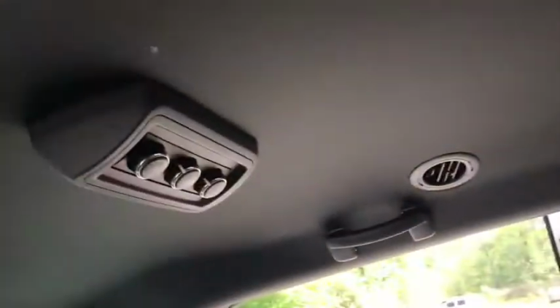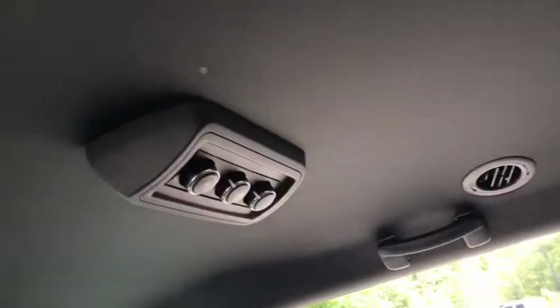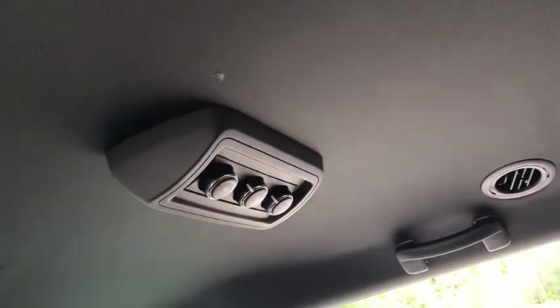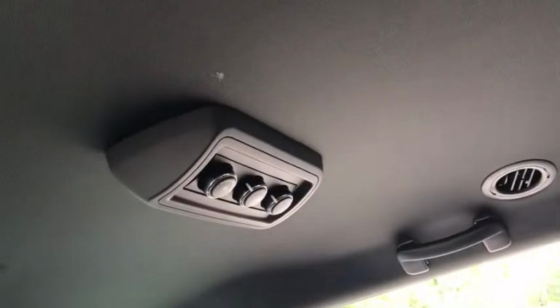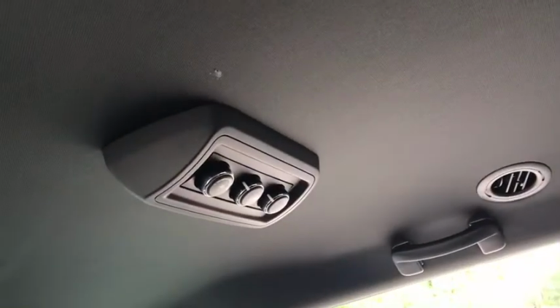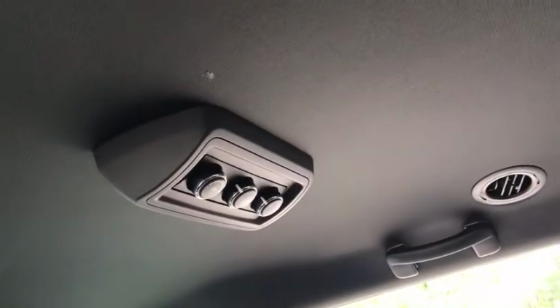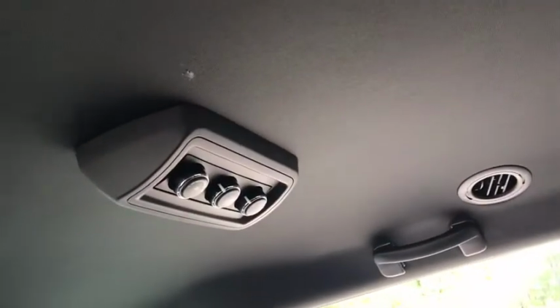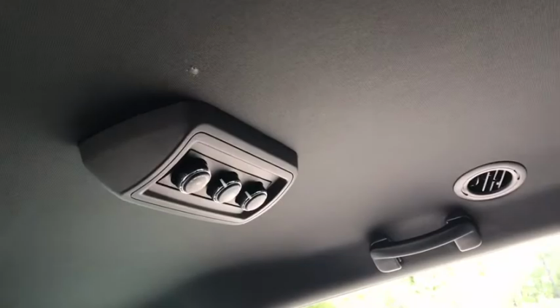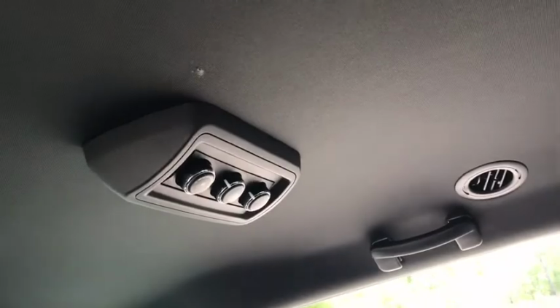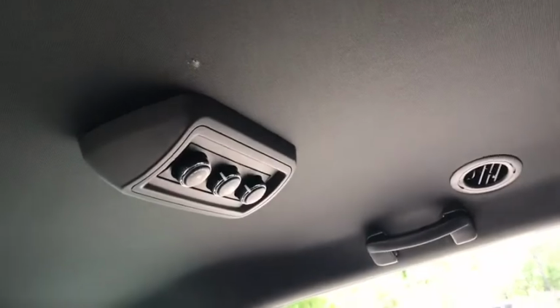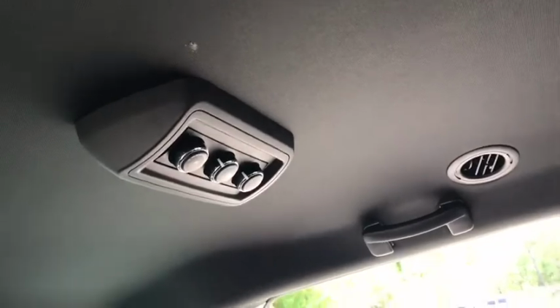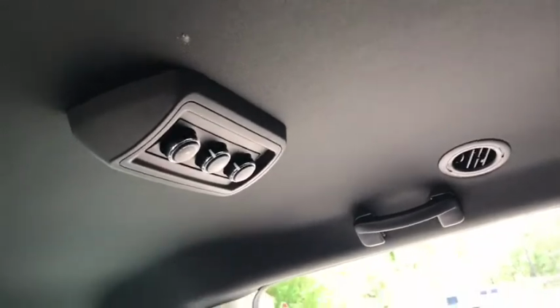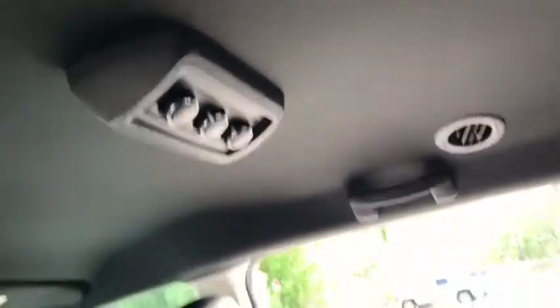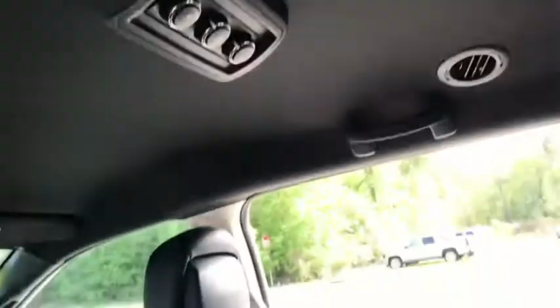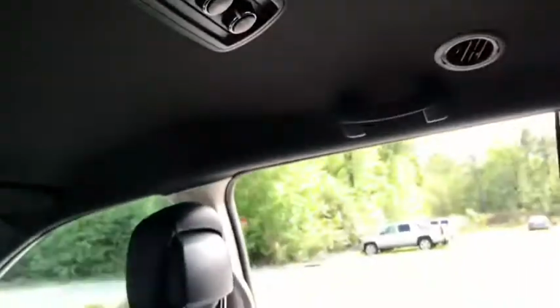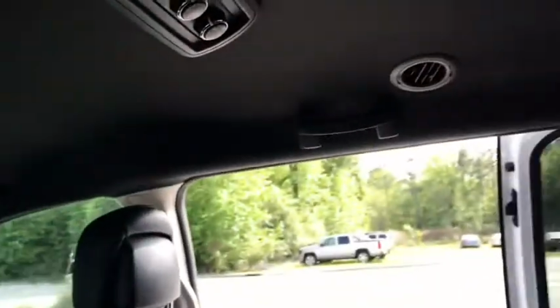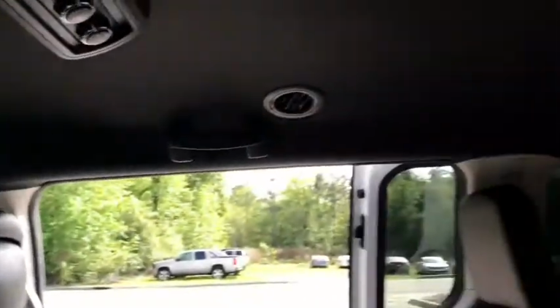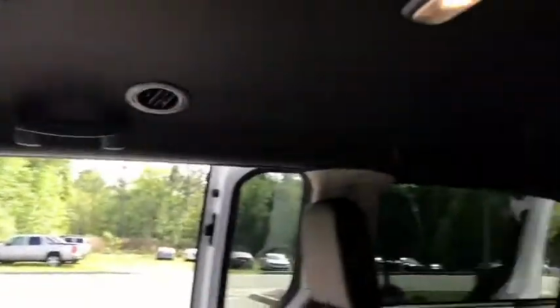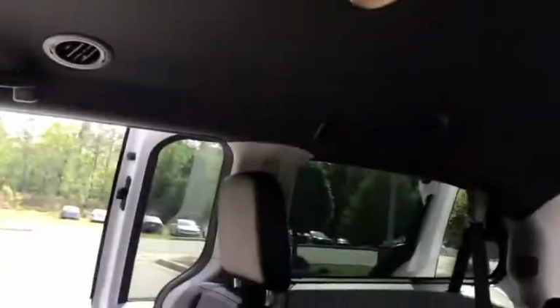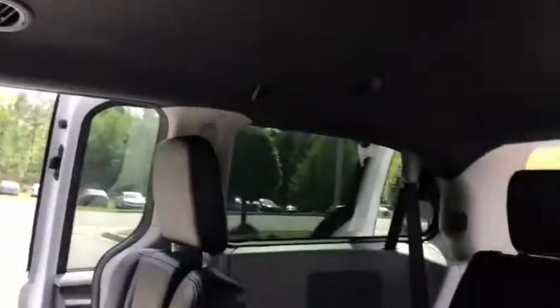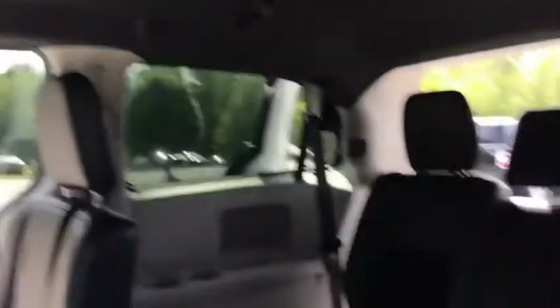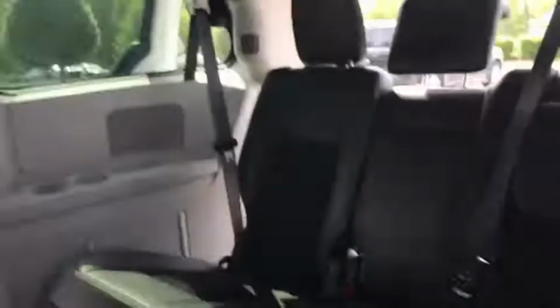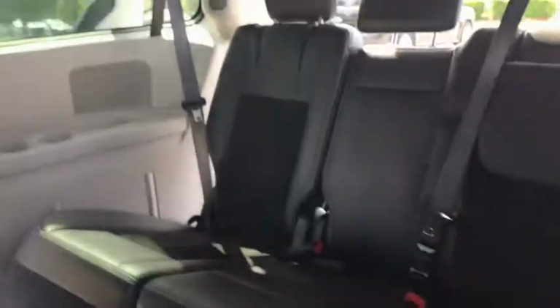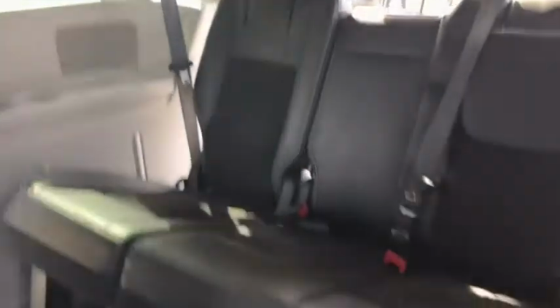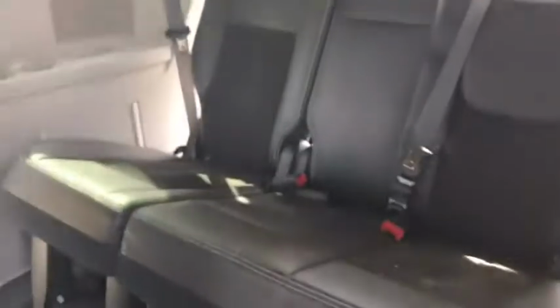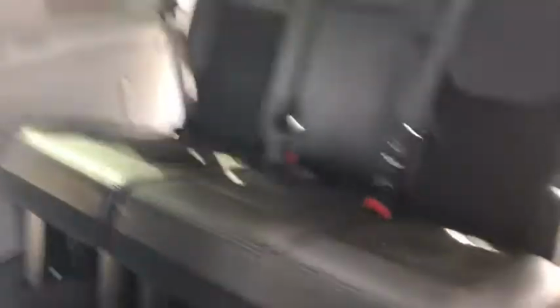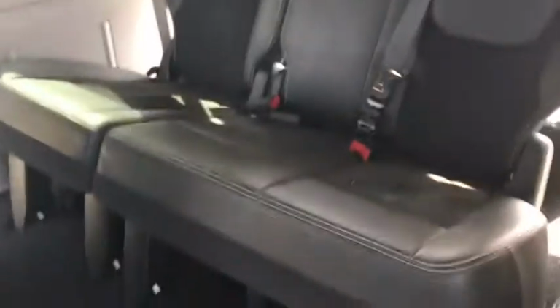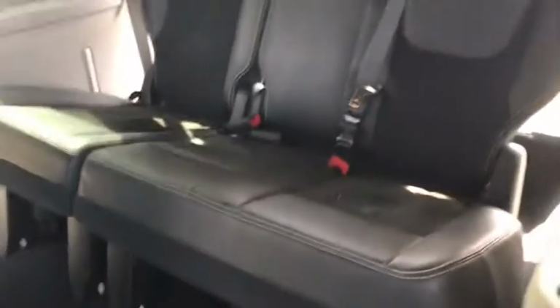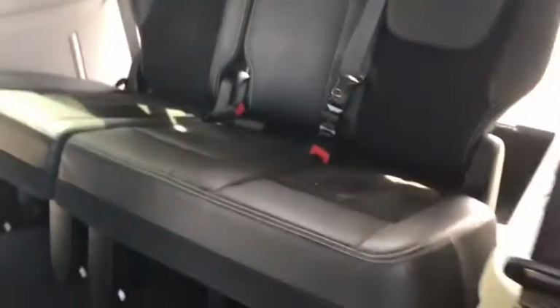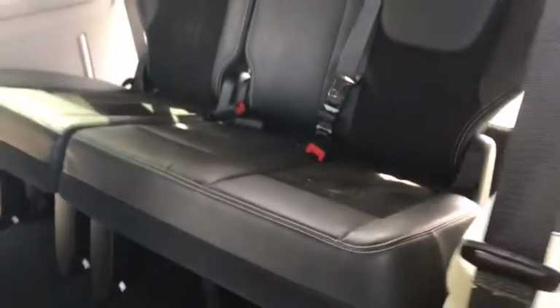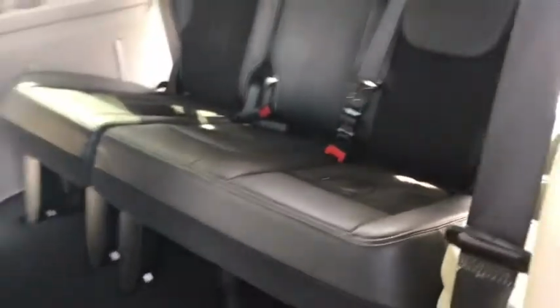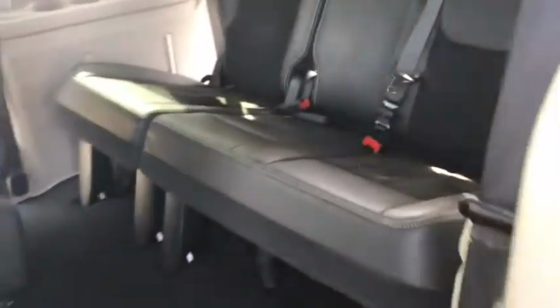Your passengers can control their own climate back here, so you don't have to worry about anybody being too hot or too cold.